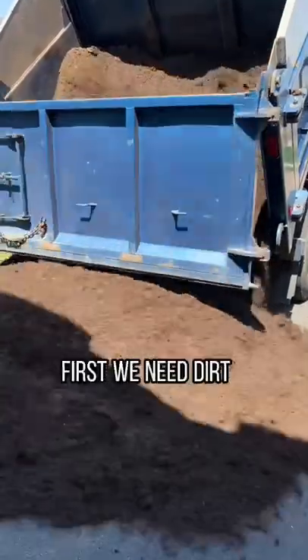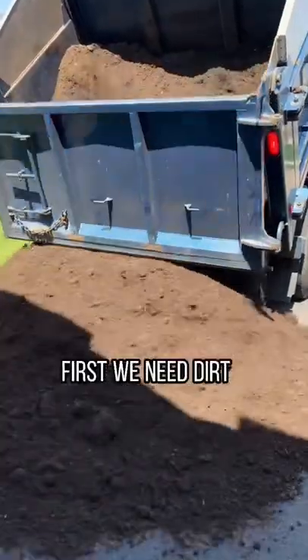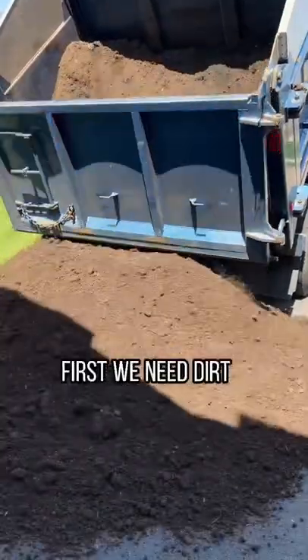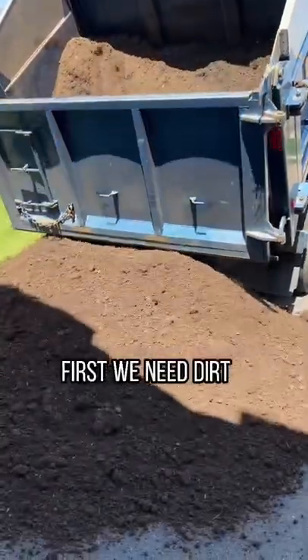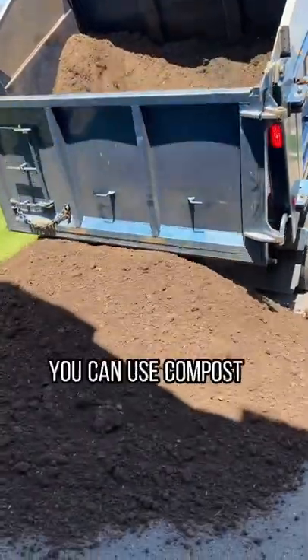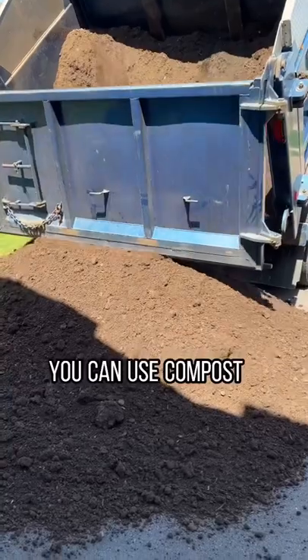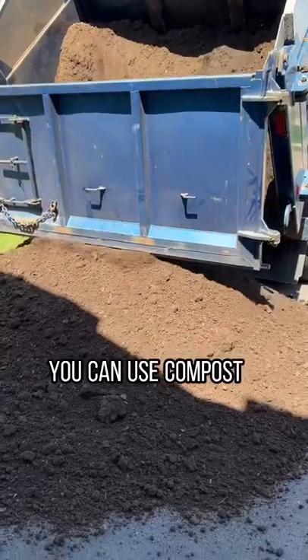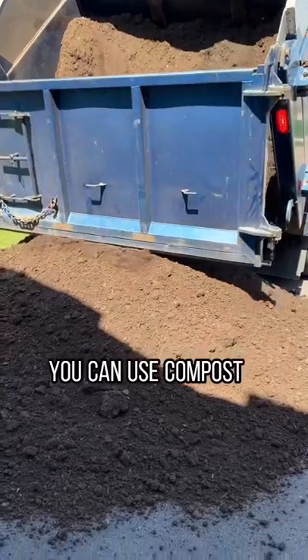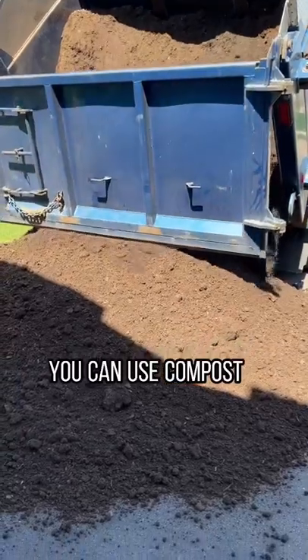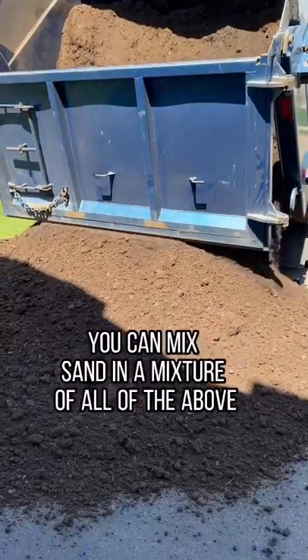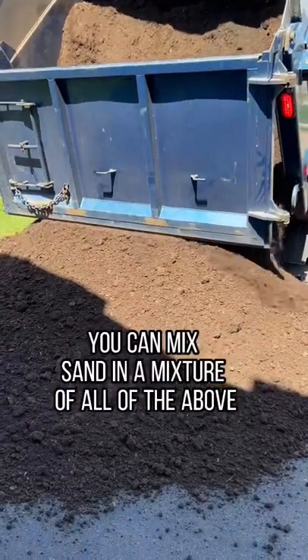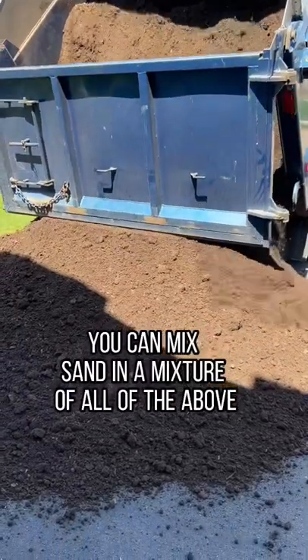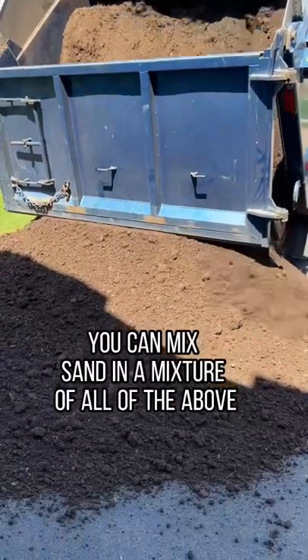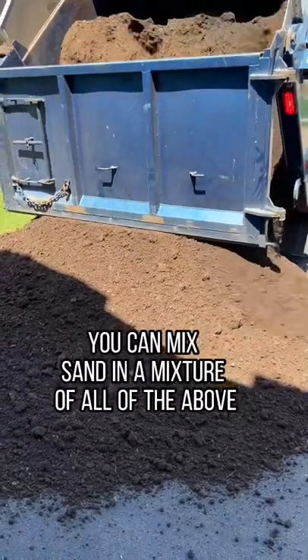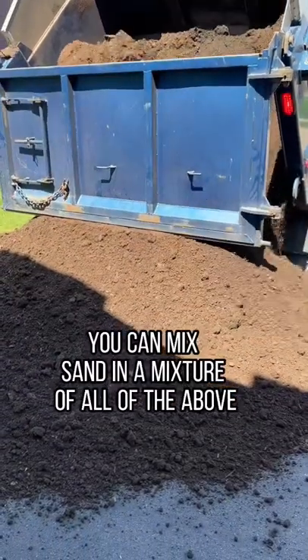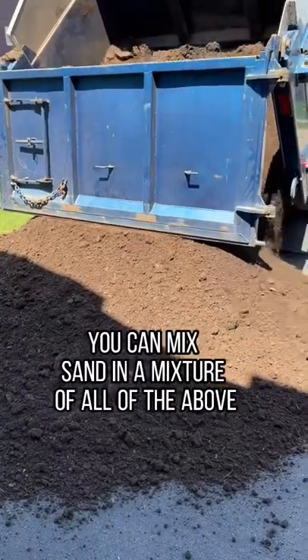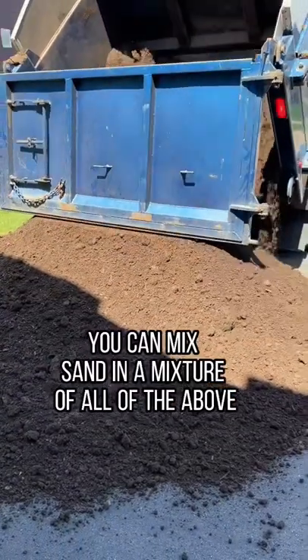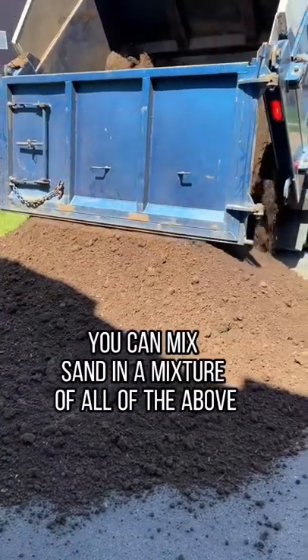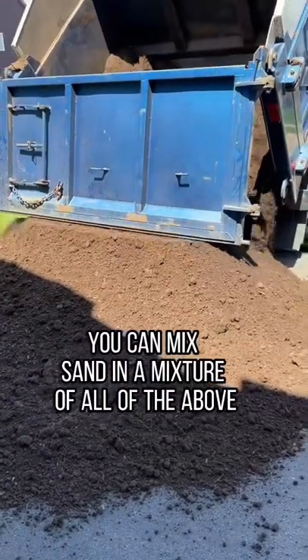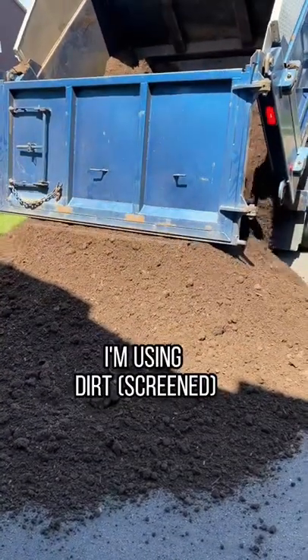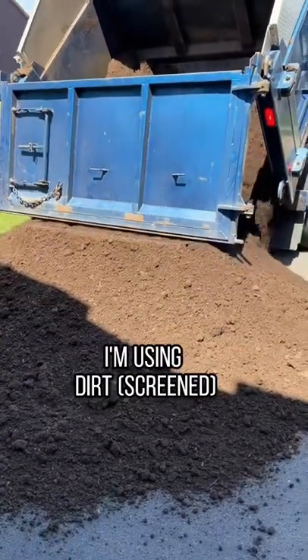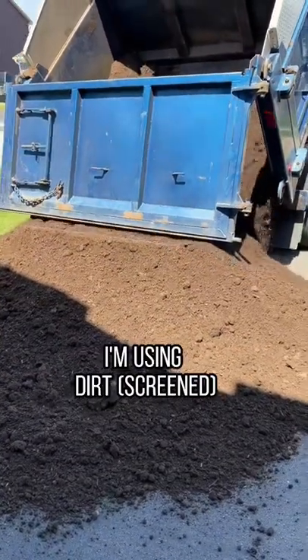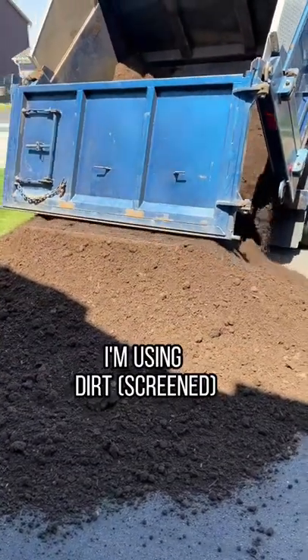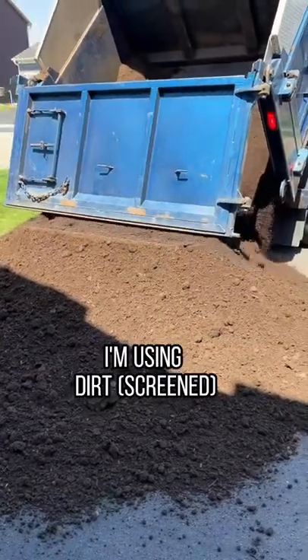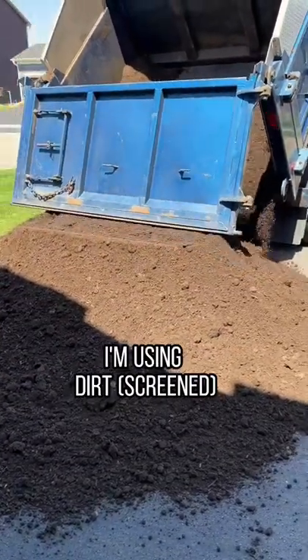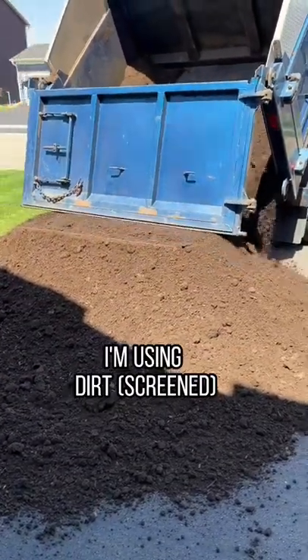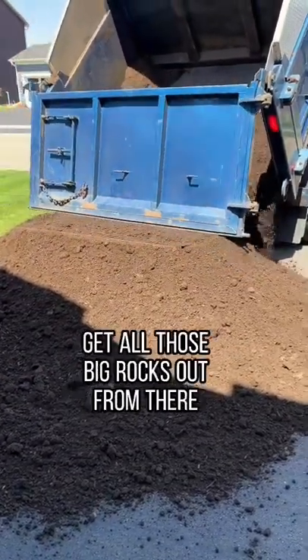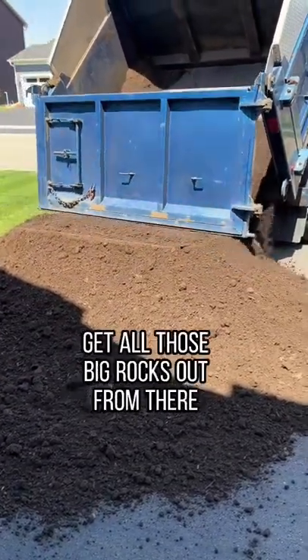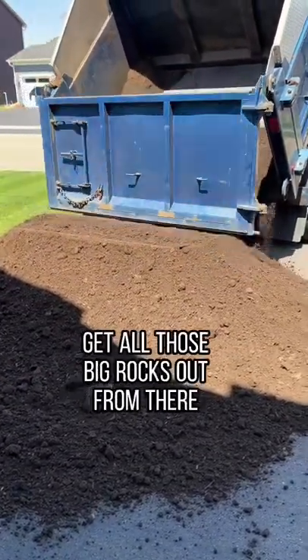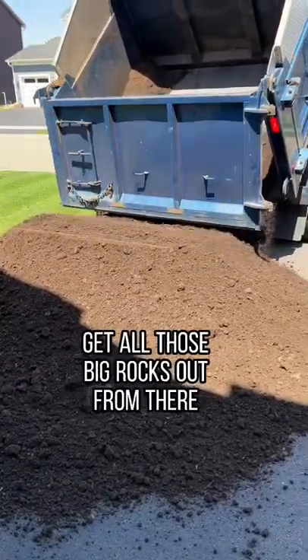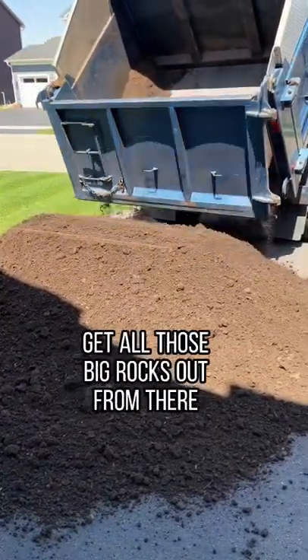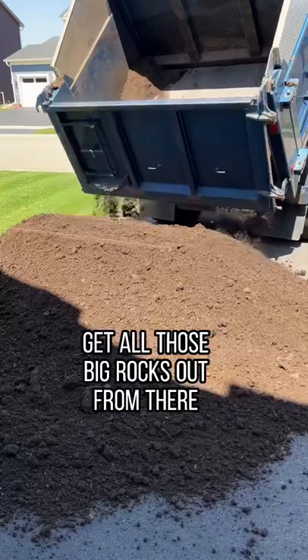First, we need dirt. You can use compost, you can mix sand, or a mixture of all of the above. I'm using screened dirt — get all those big rocks out.